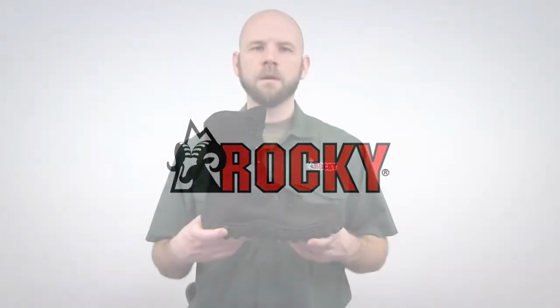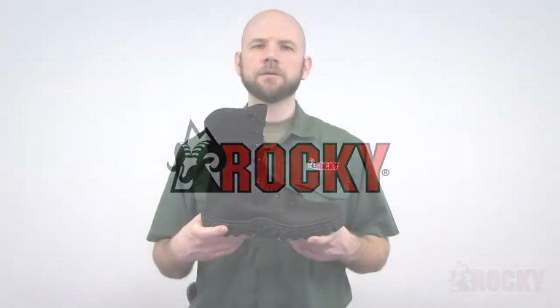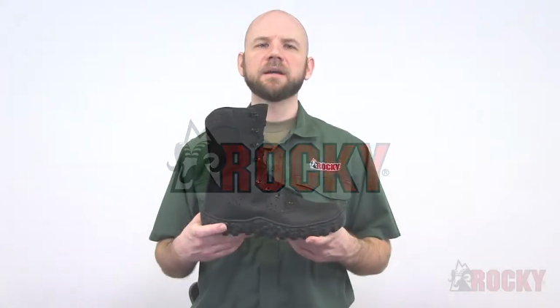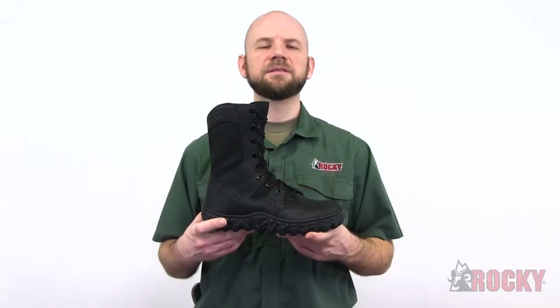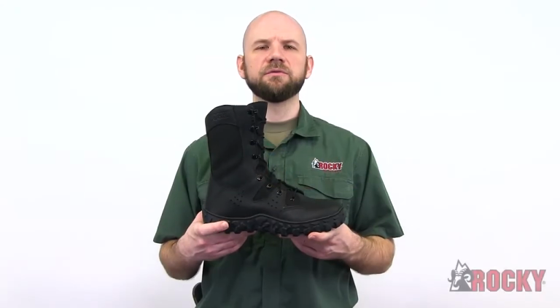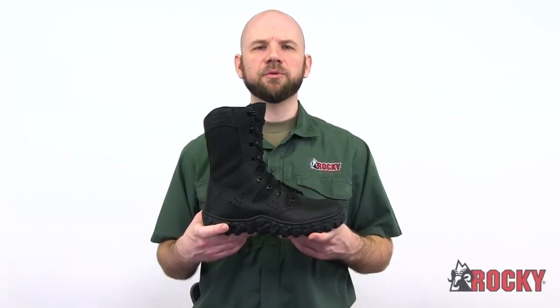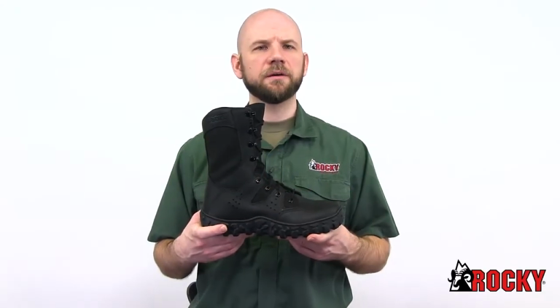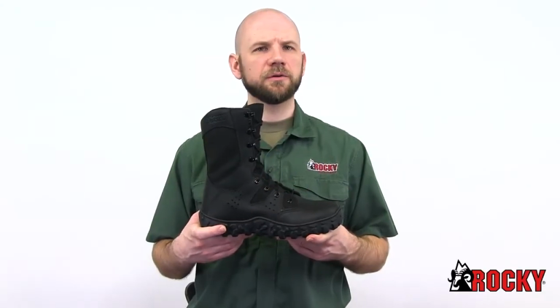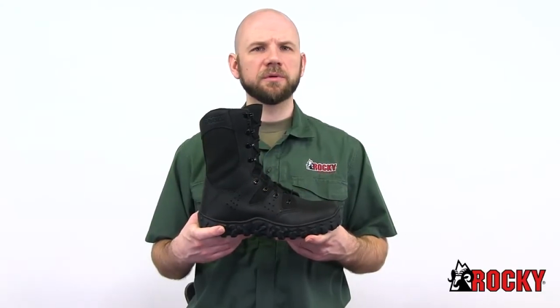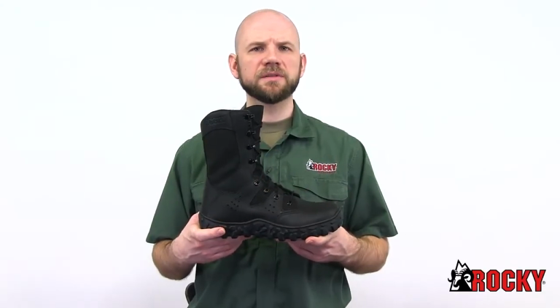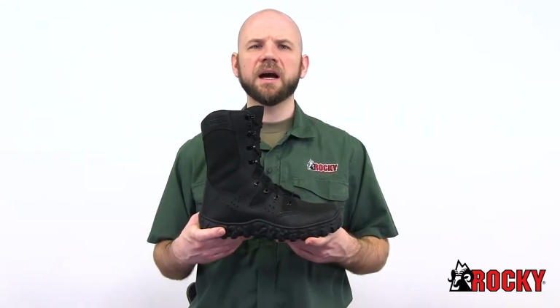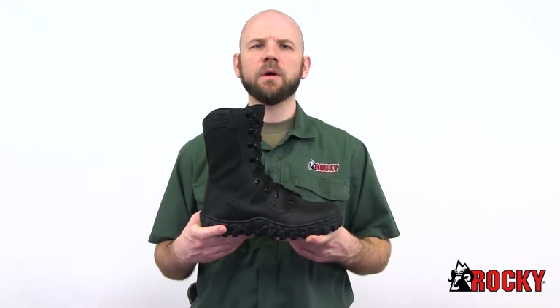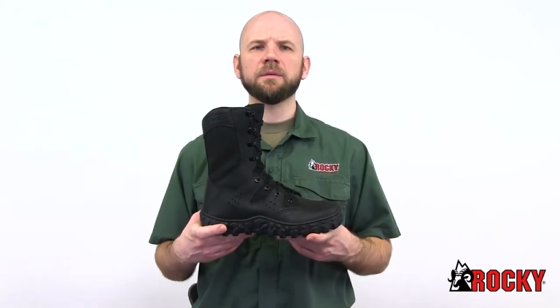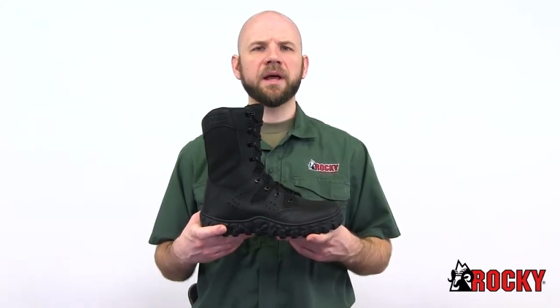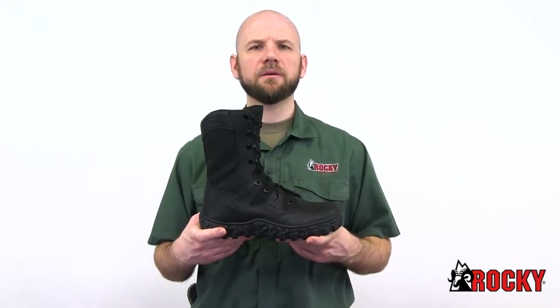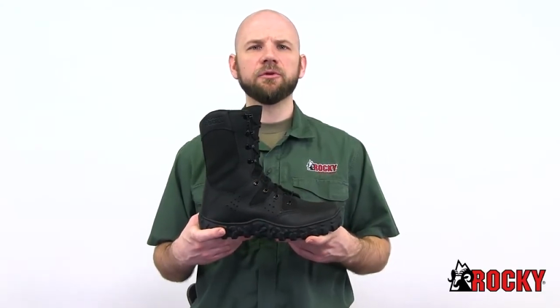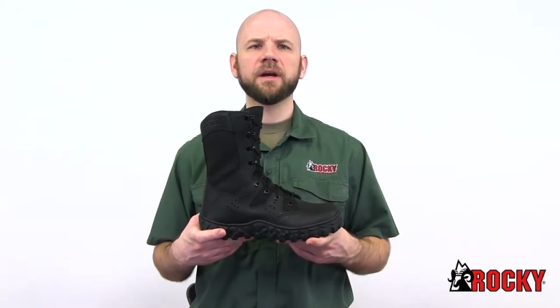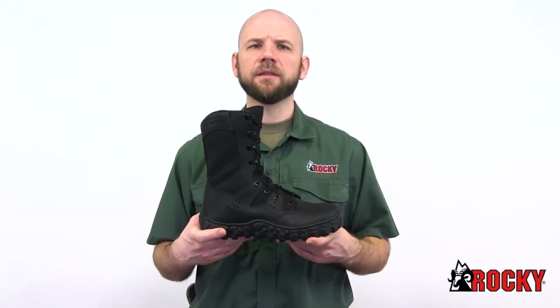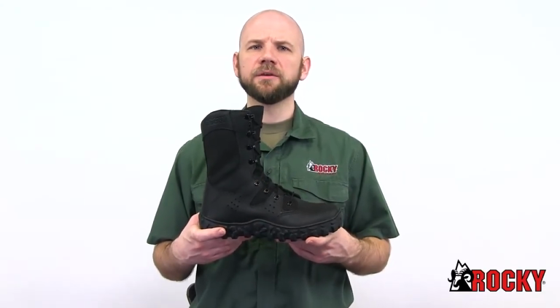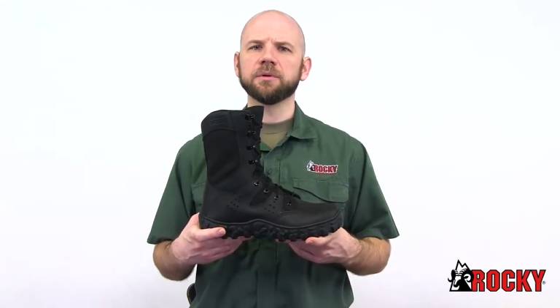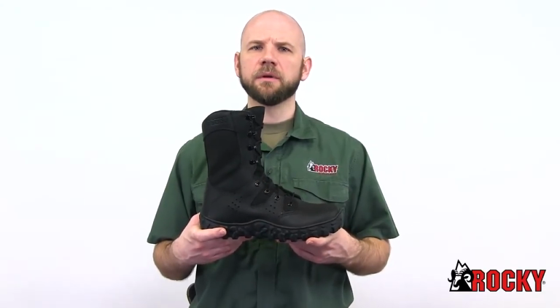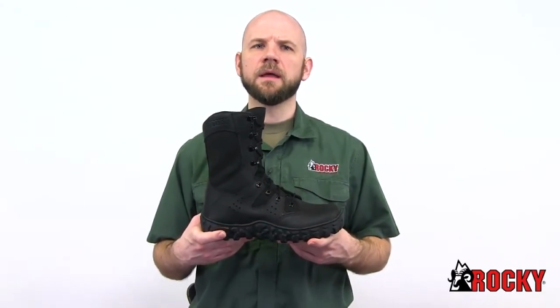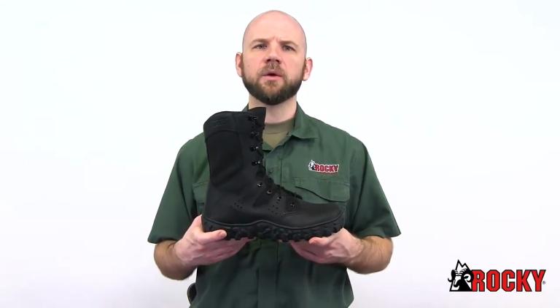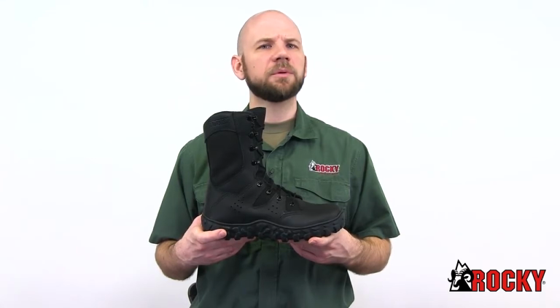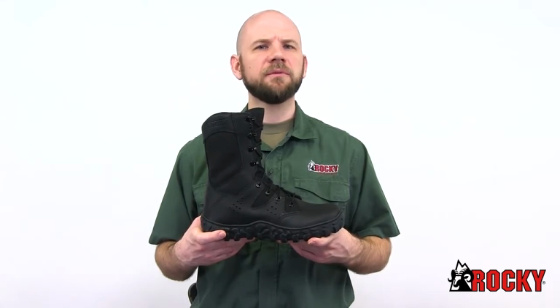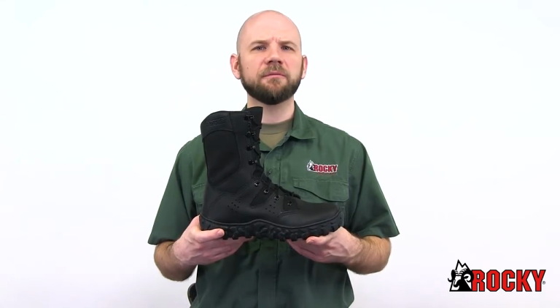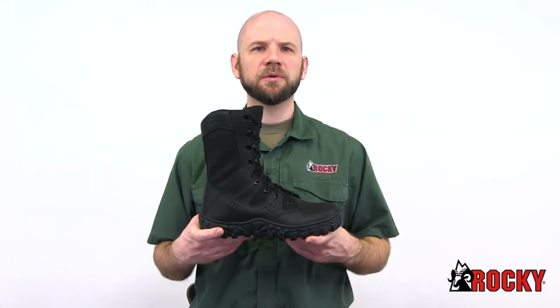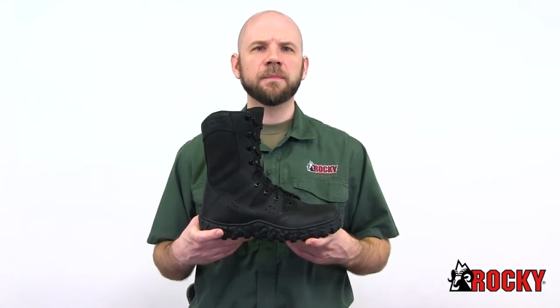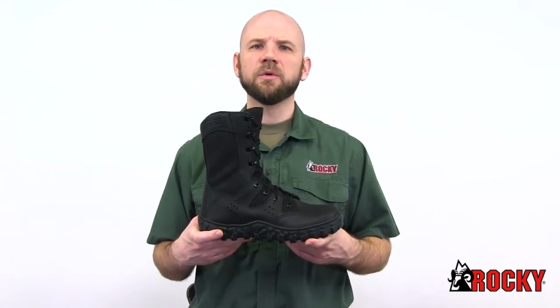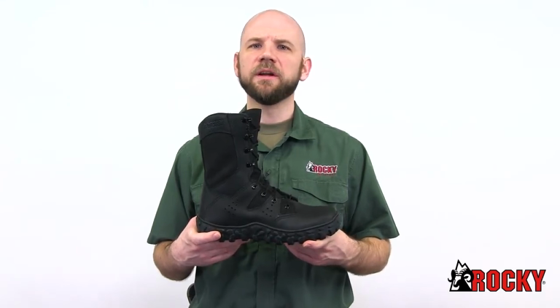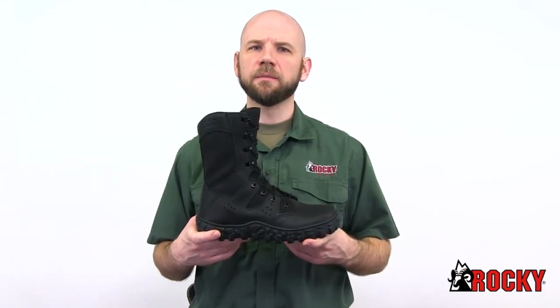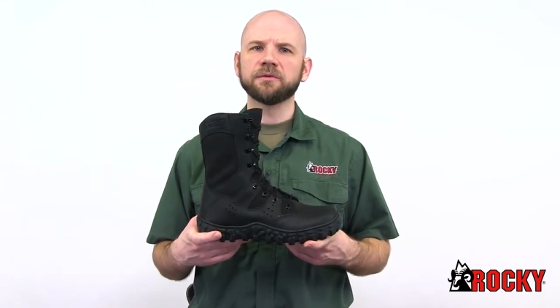The Rocky S2V Predator Duty Boot is a high quality black full grain leather duty boot that will help keep you comfortable when you need it the most.